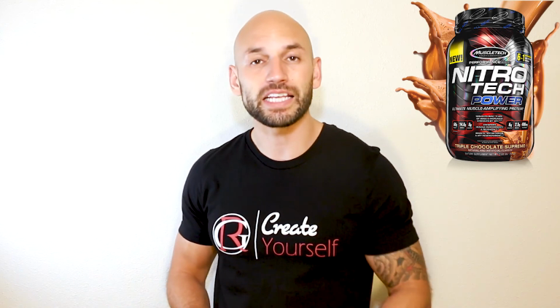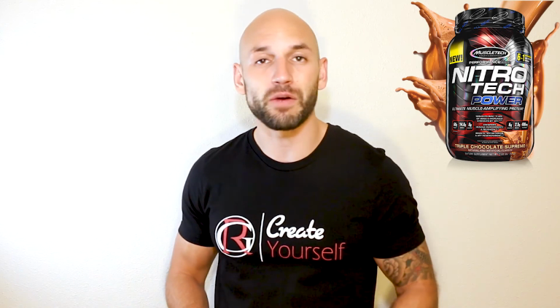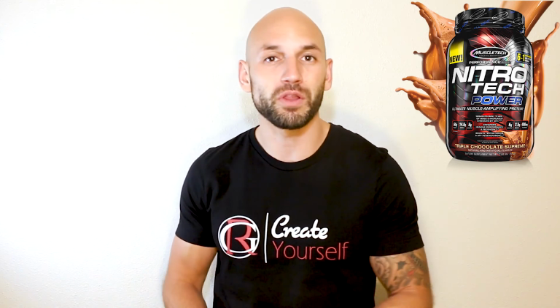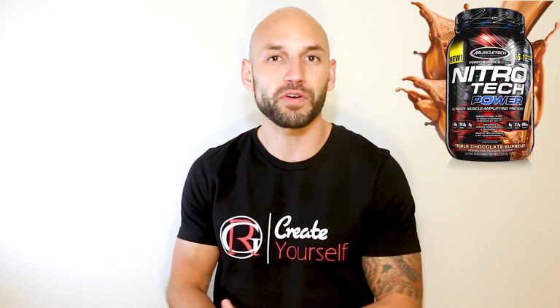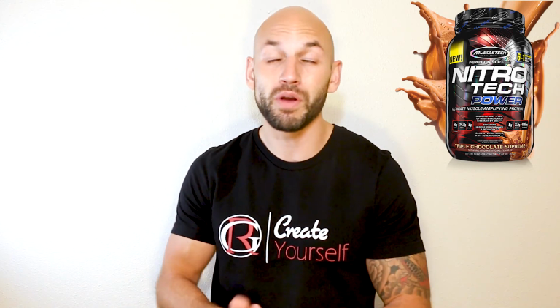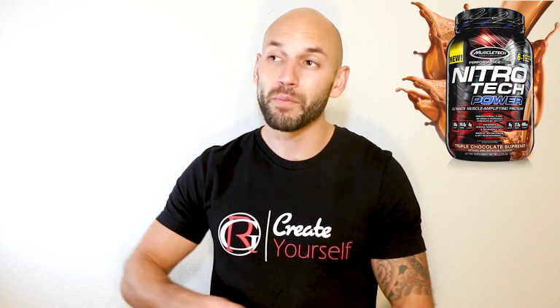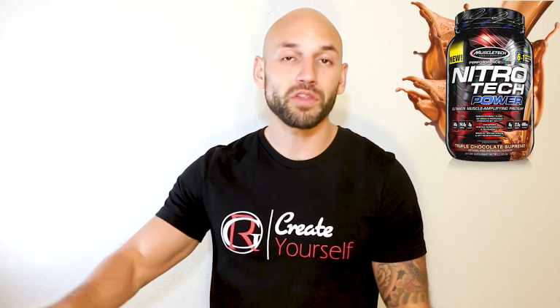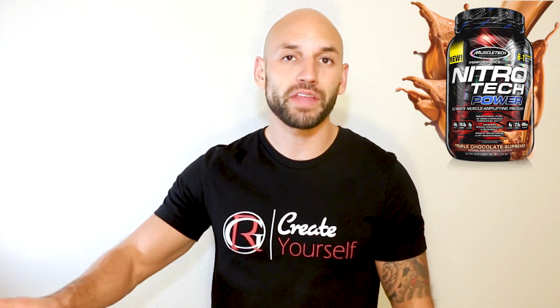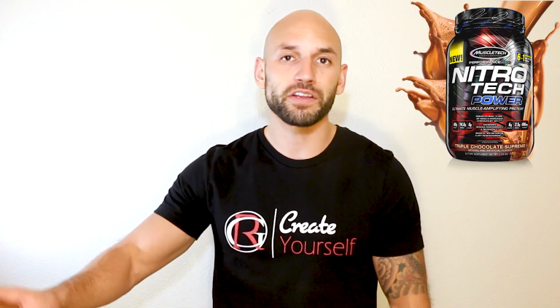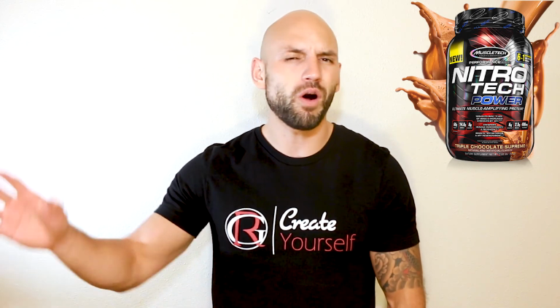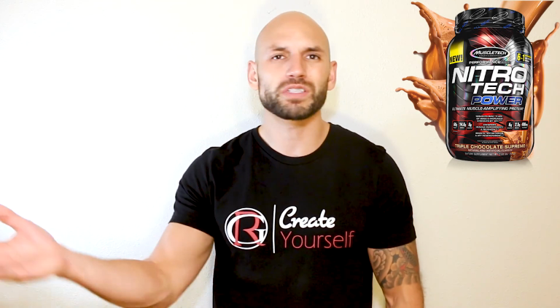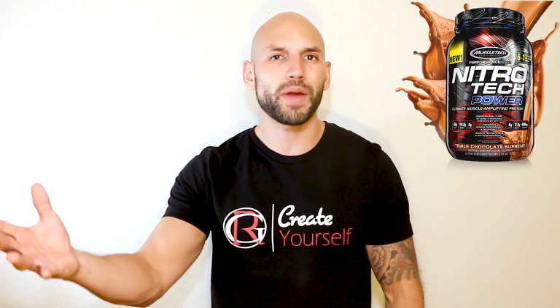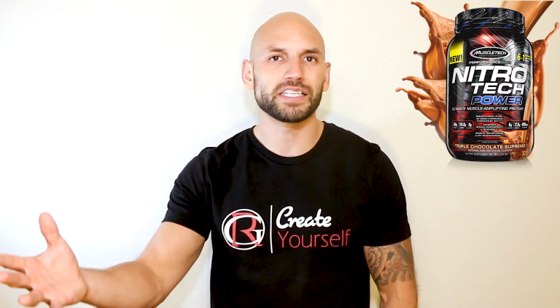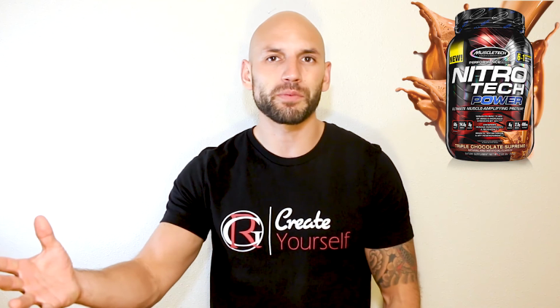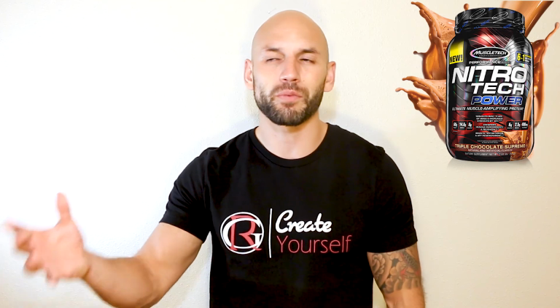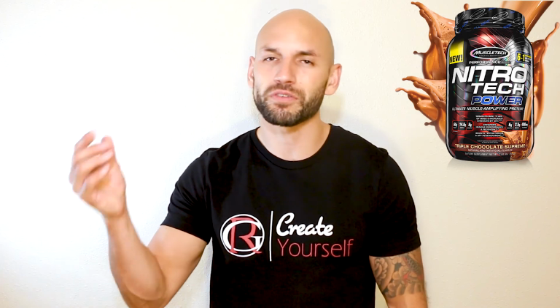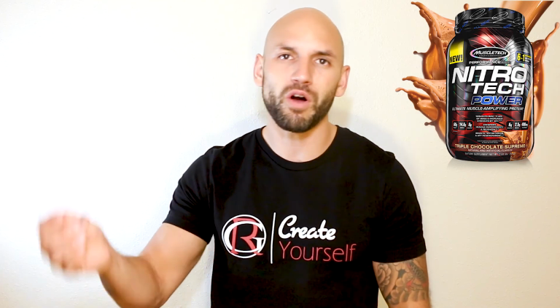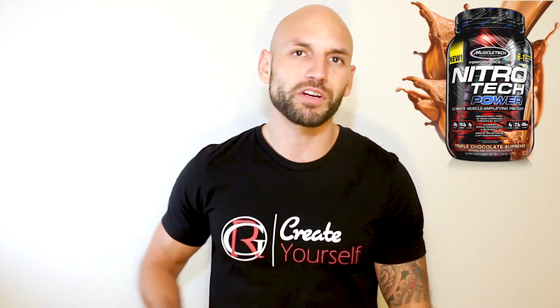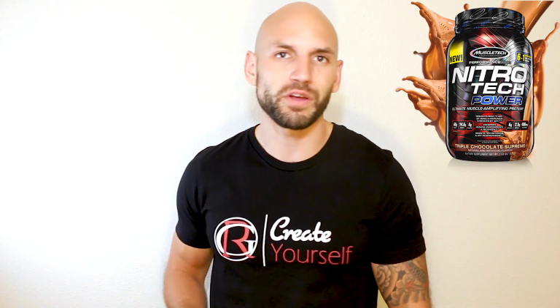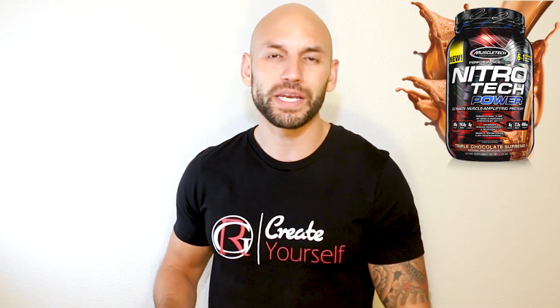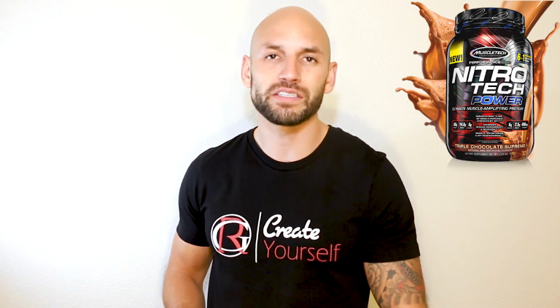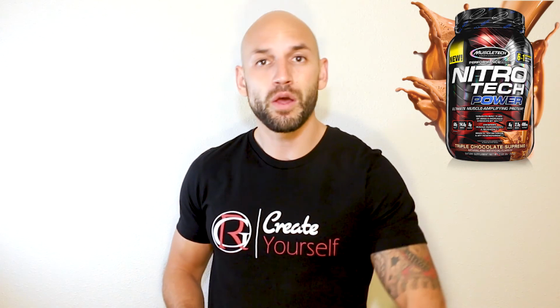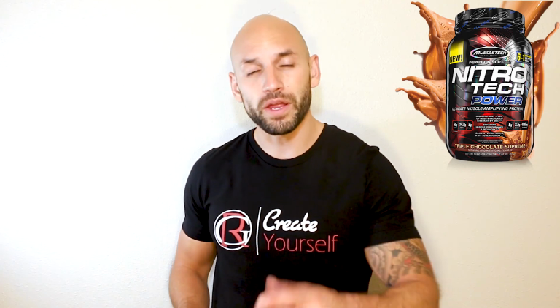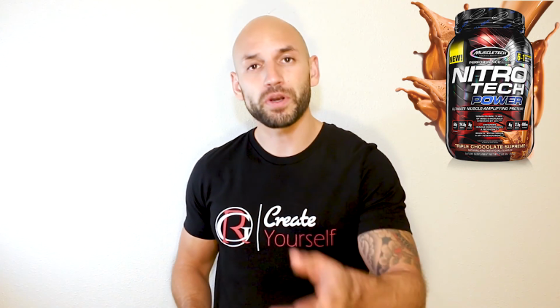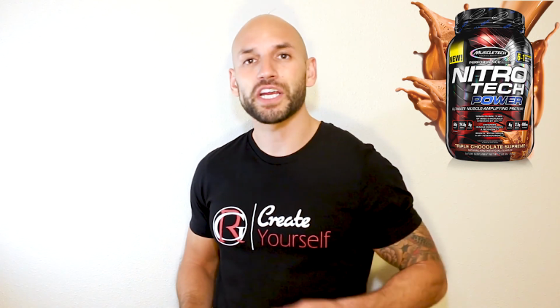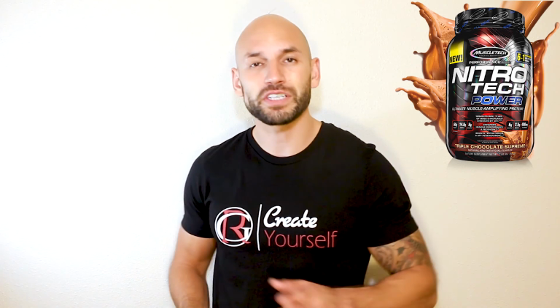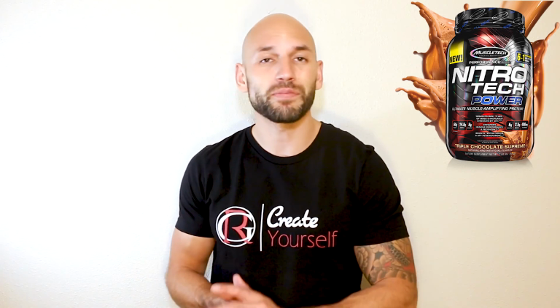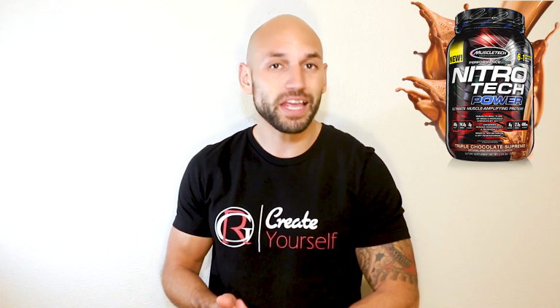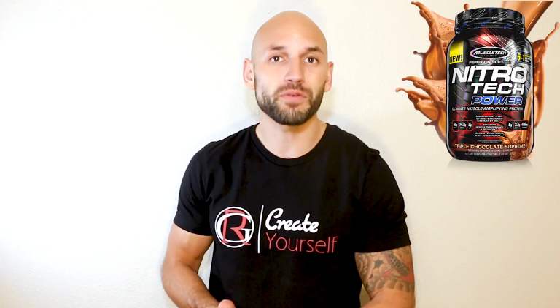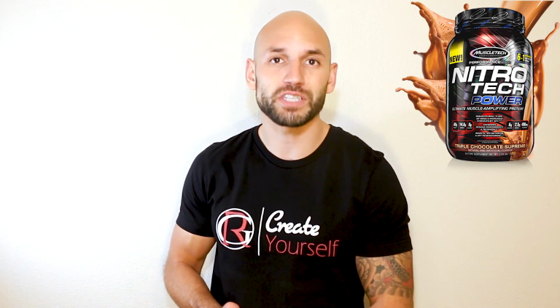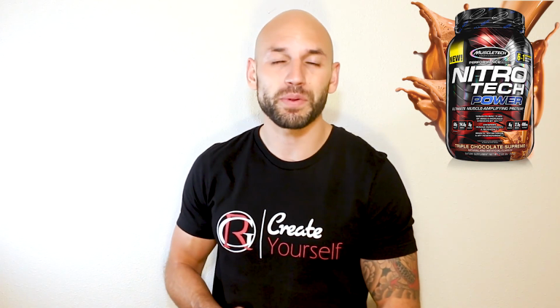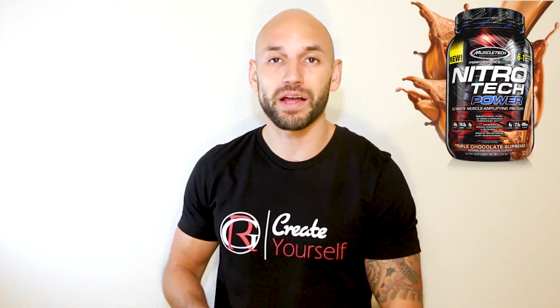Those are the reviews and what's inside the supplement. If you feel like getting it, I have the link down below. Always come back to Gym Rat World for all your supplement needs. I appreciate your time — thank you for stopping by.